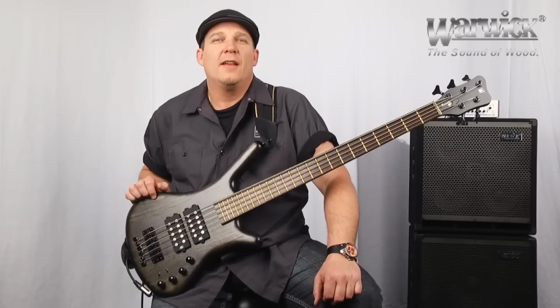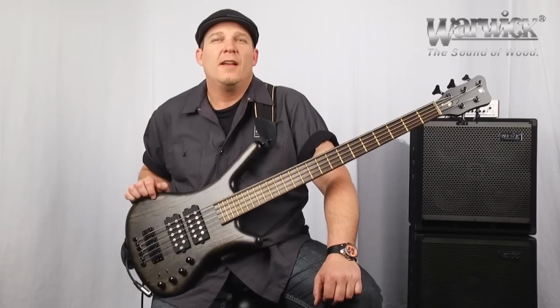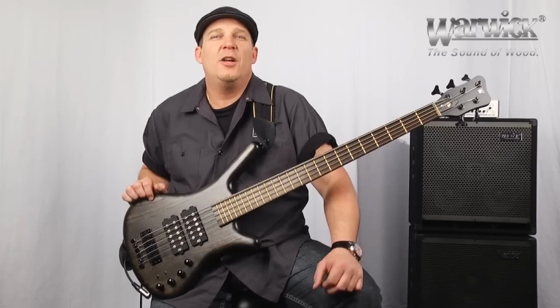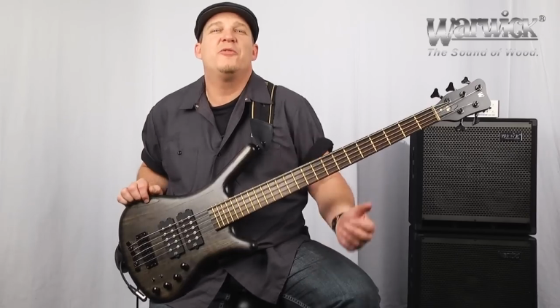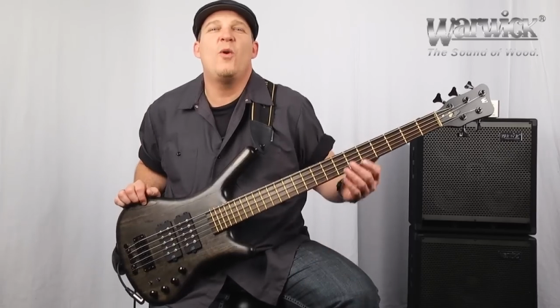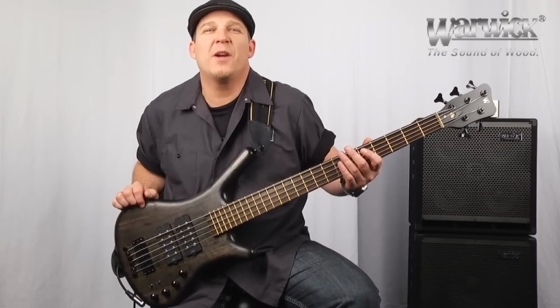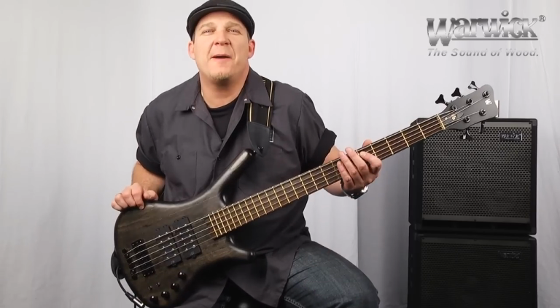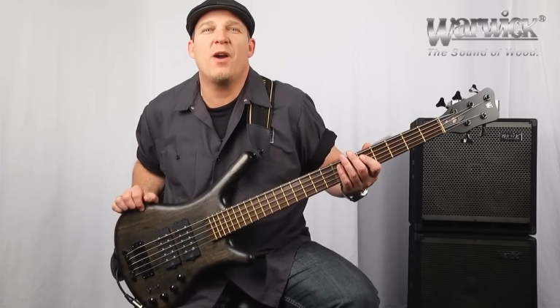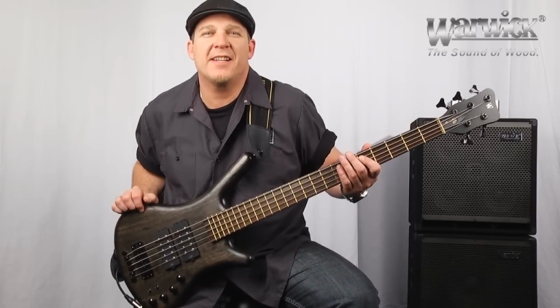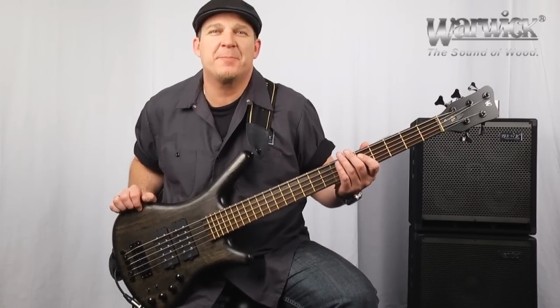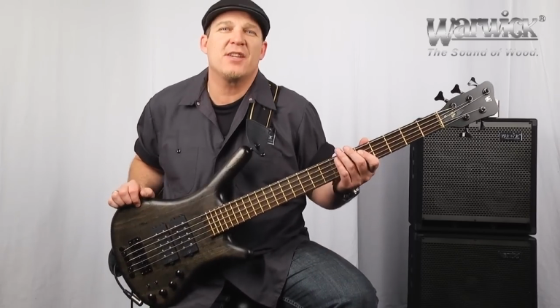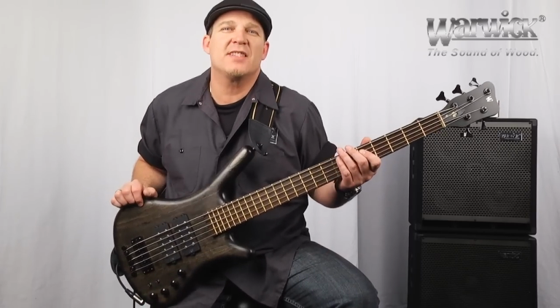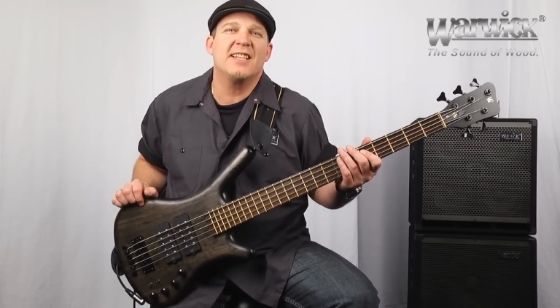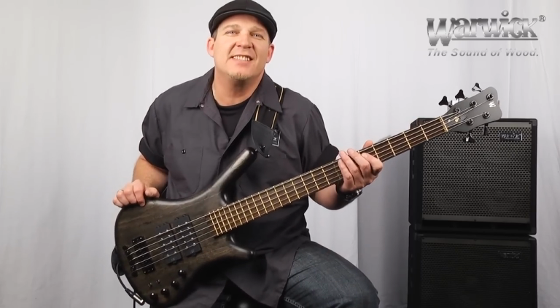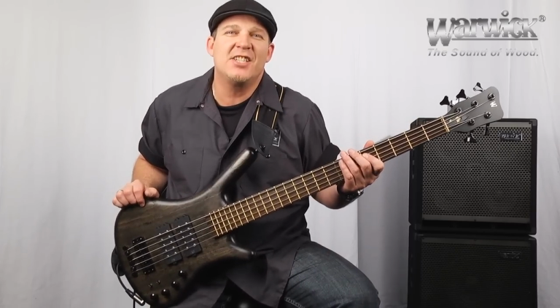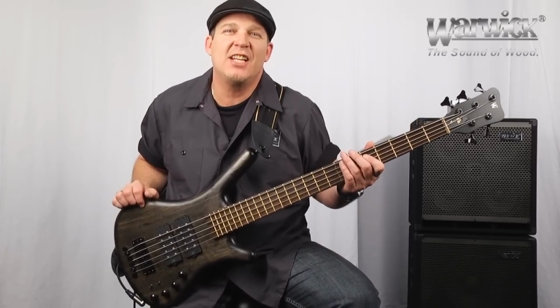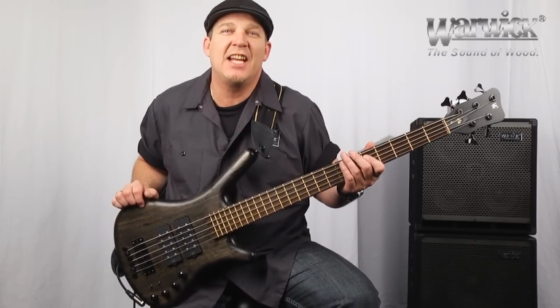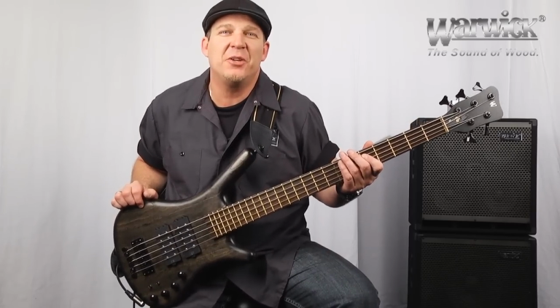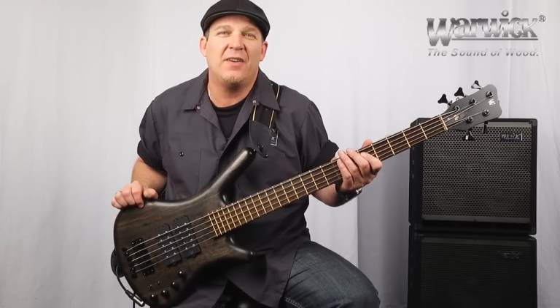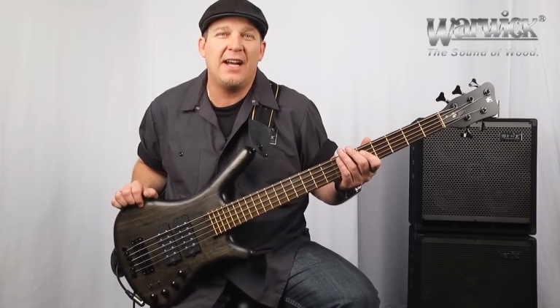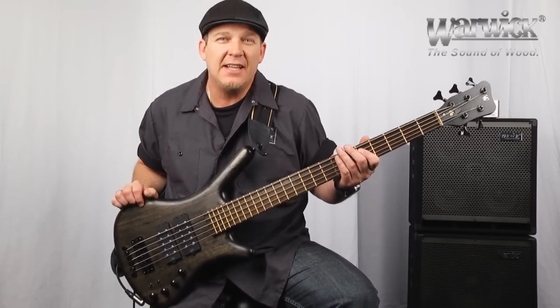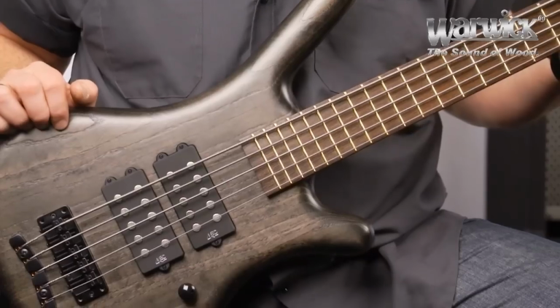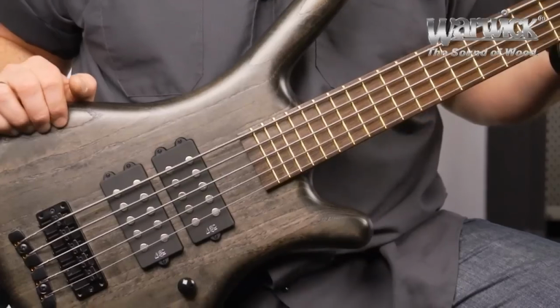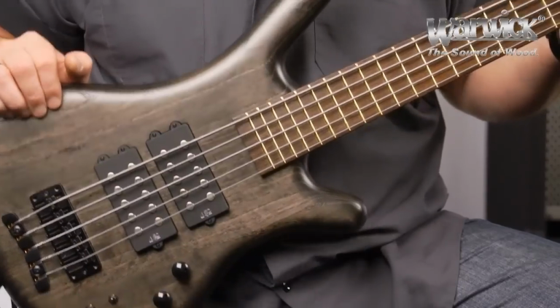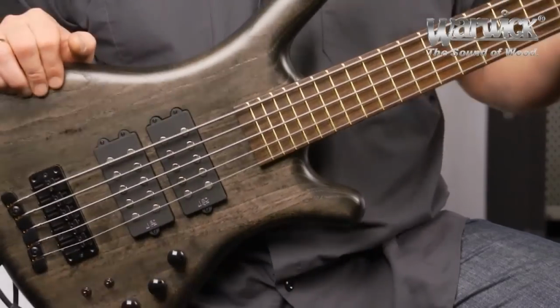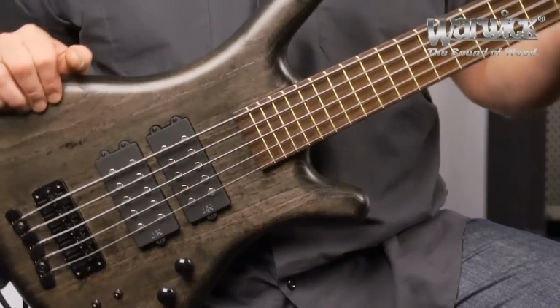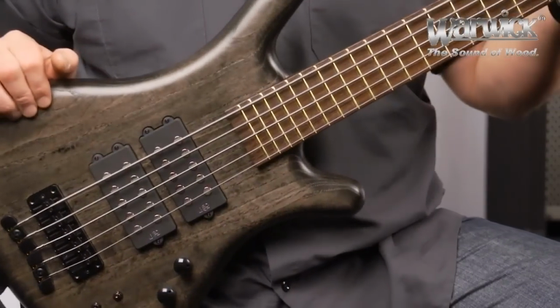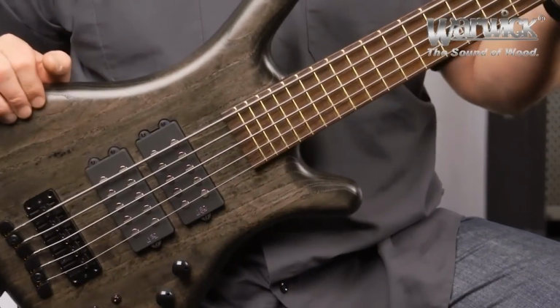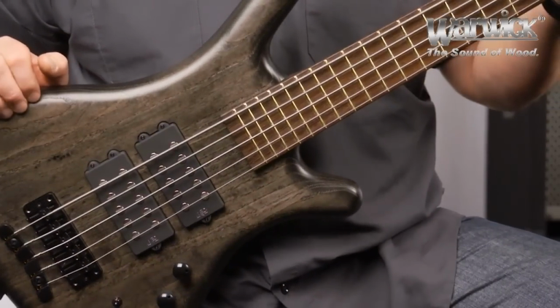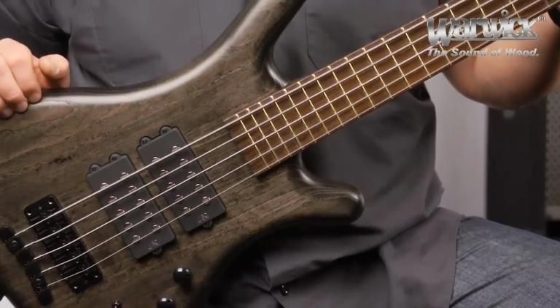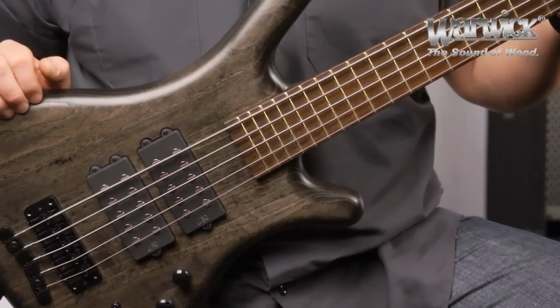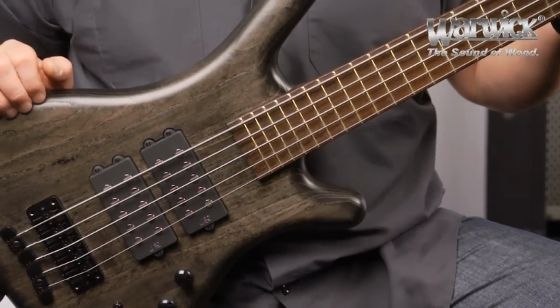Hello from Warwick. I'm product specialist and clinician Andy Irvine, and I'm here with the Corvette Double Buck.